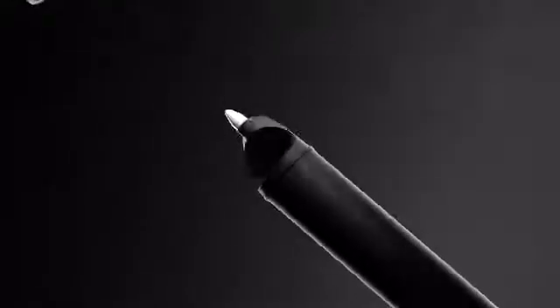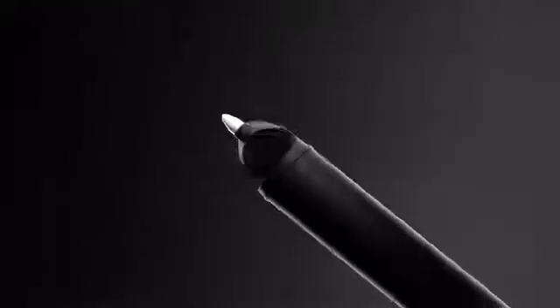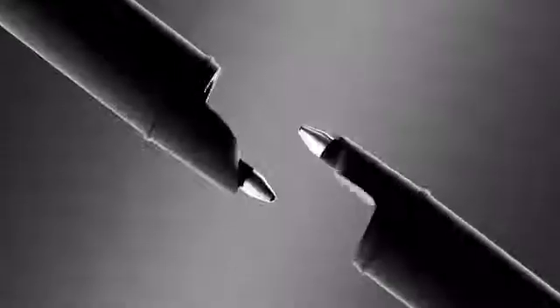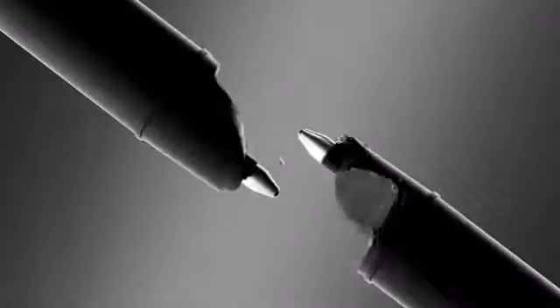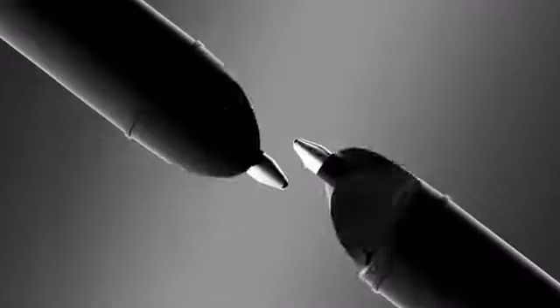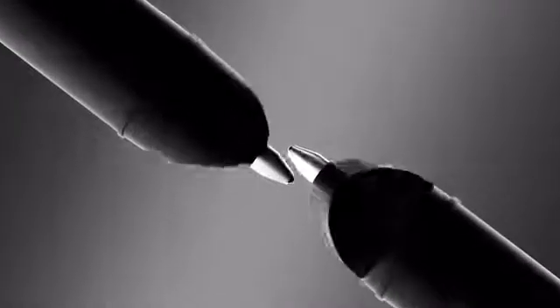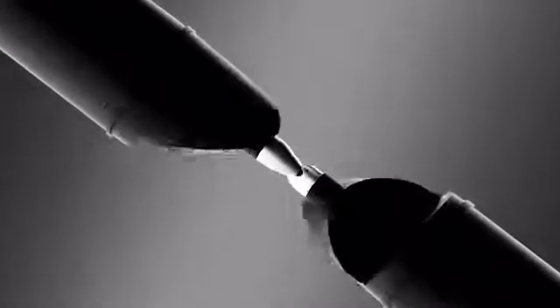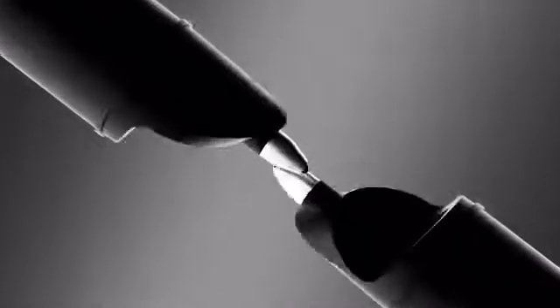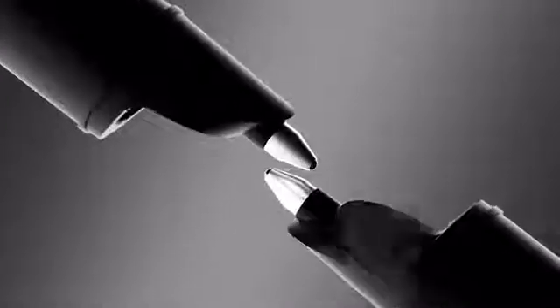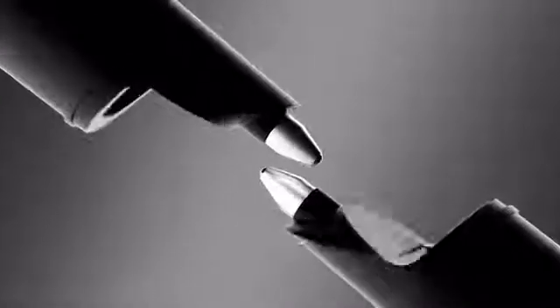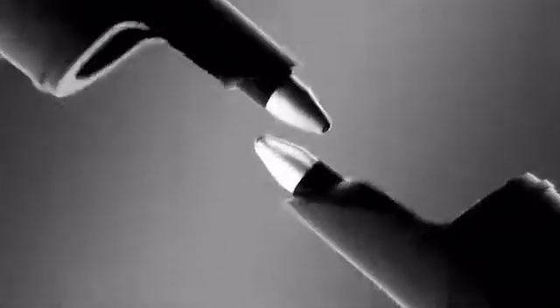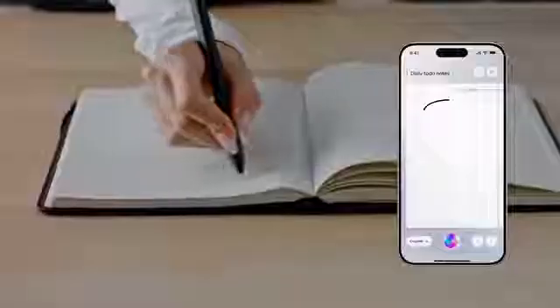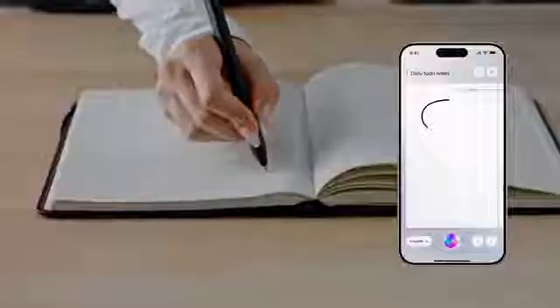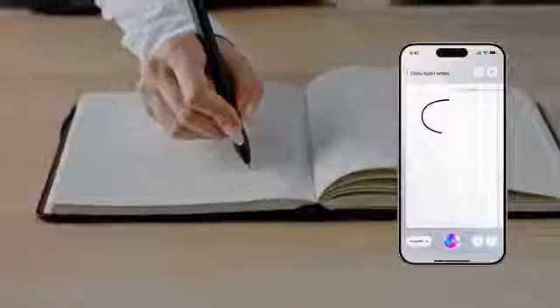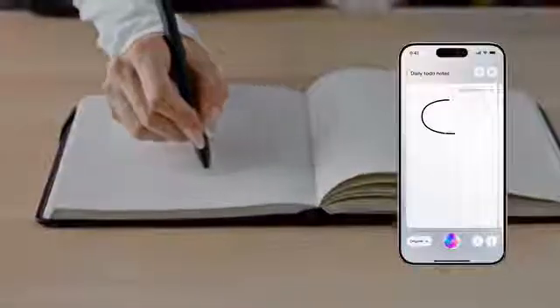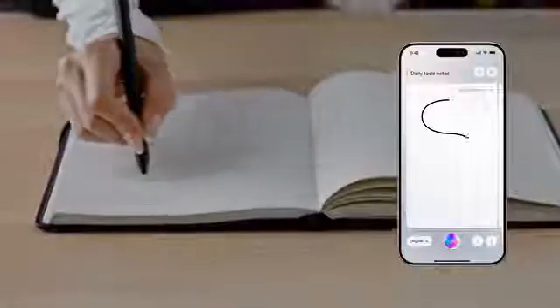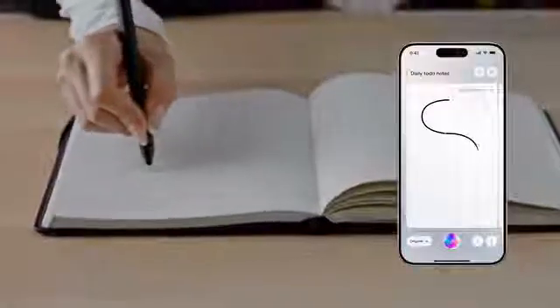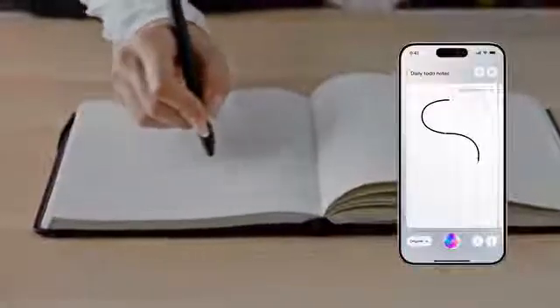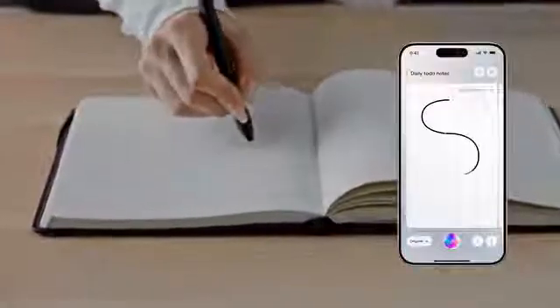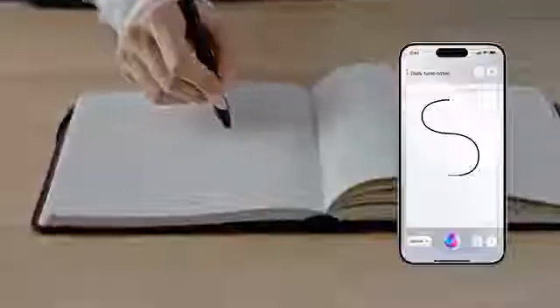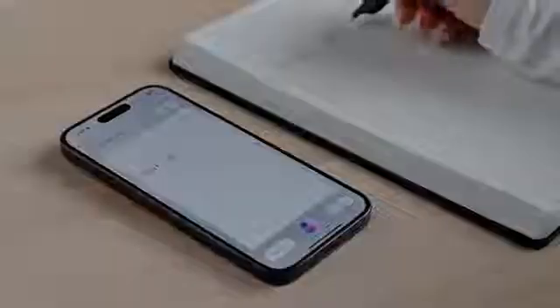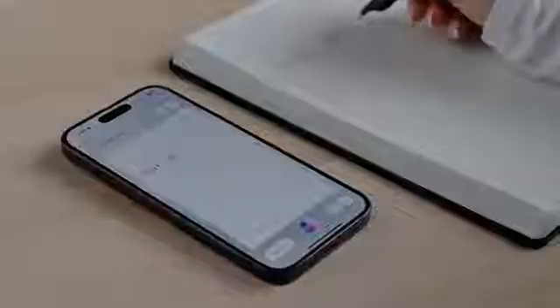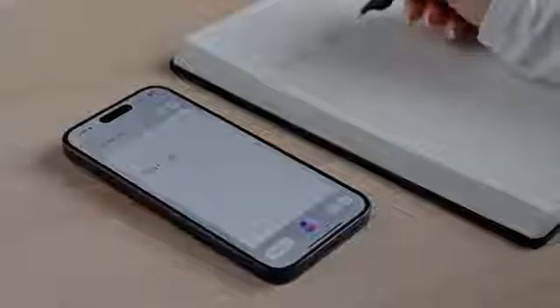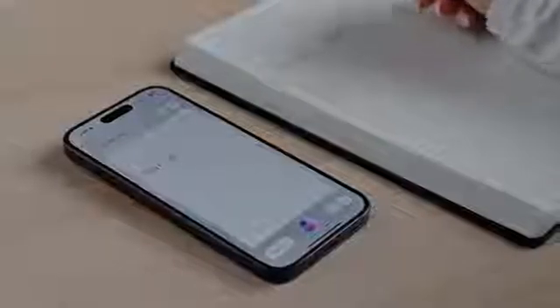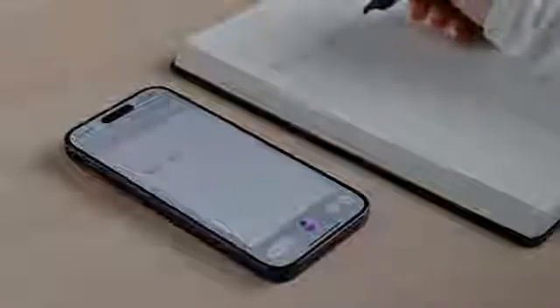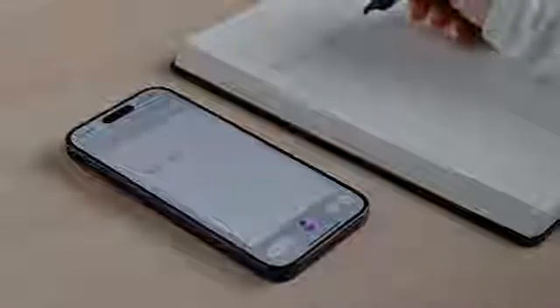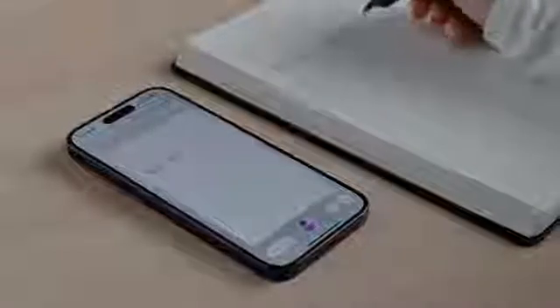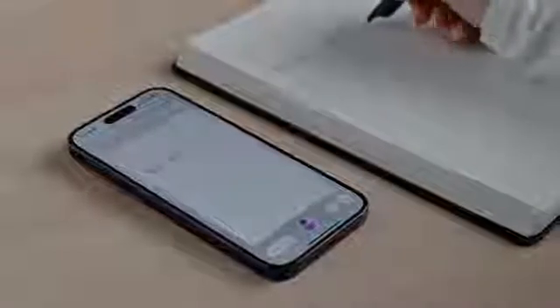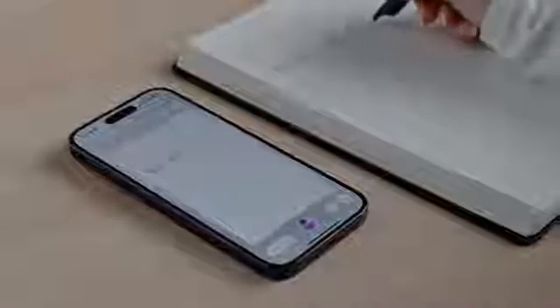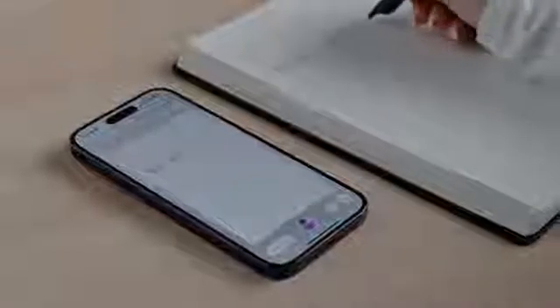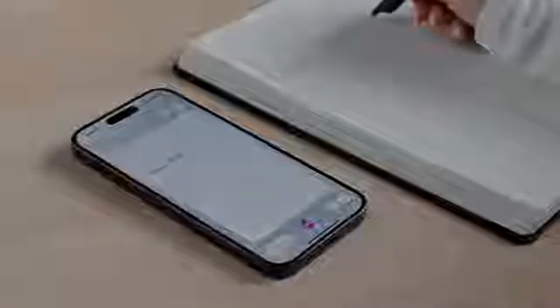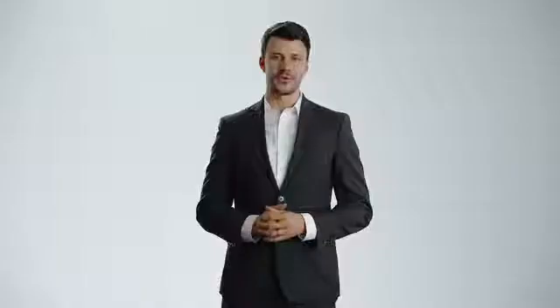Our smart pen, the pinnacle of innovation, tracks every stroke, every swirl, instantly mirroring it onto a digital platform.